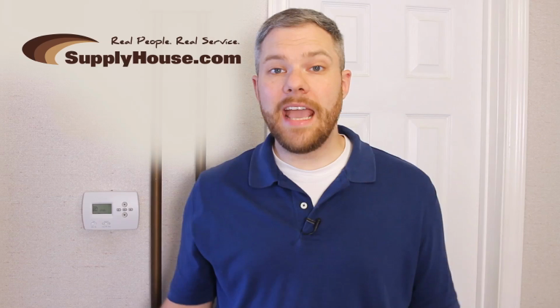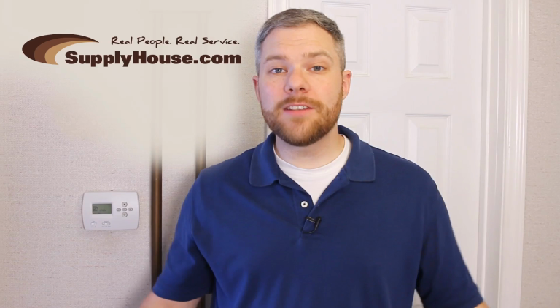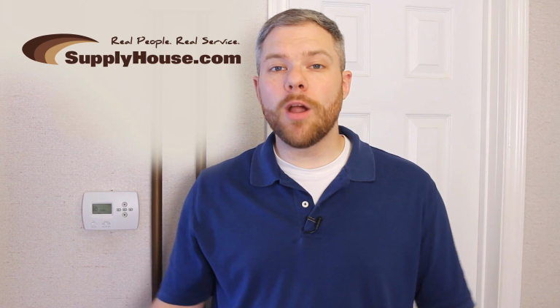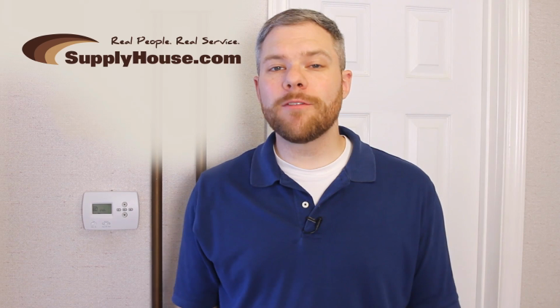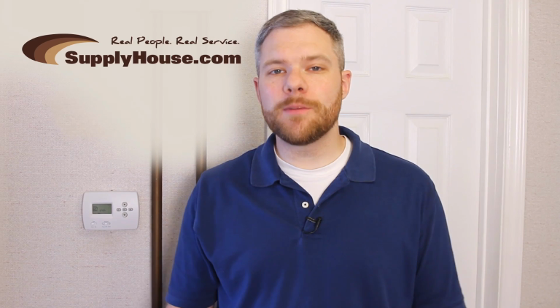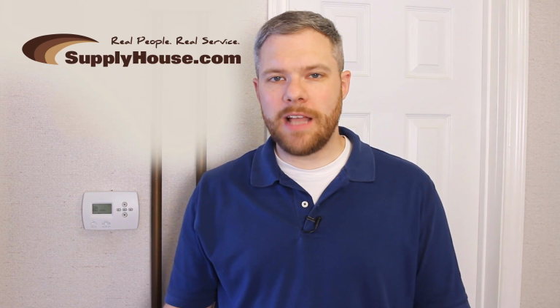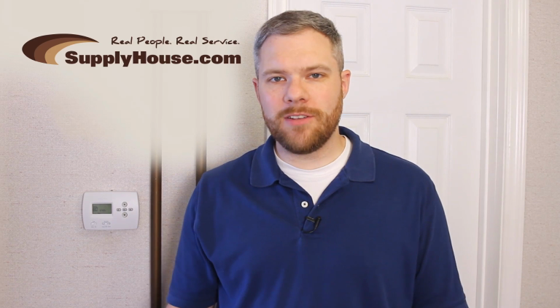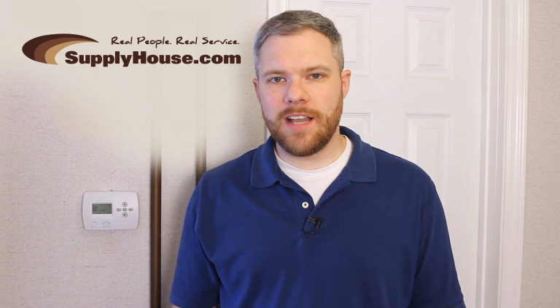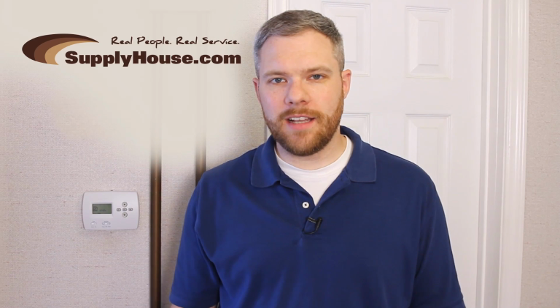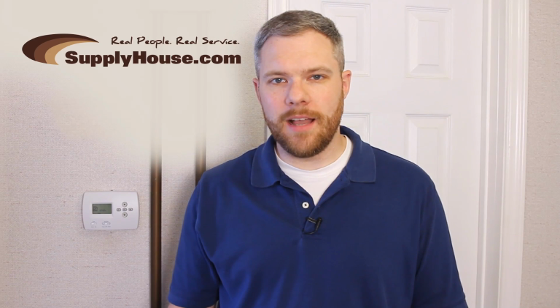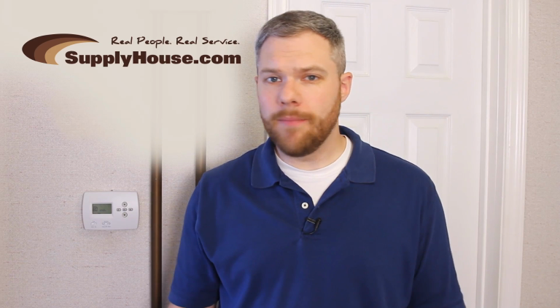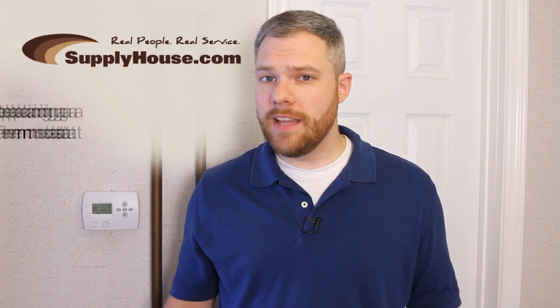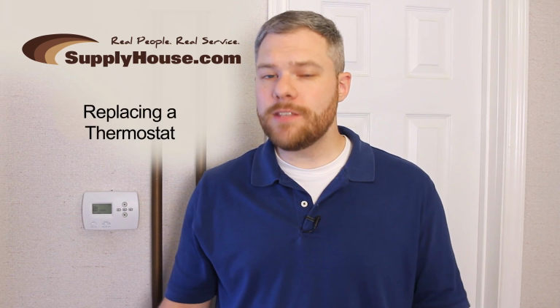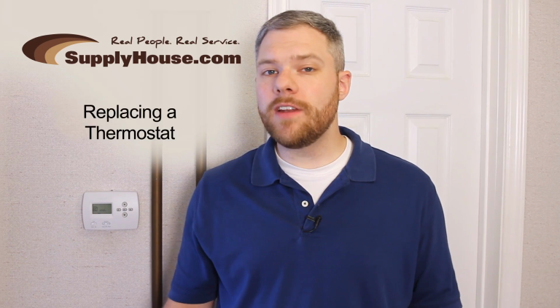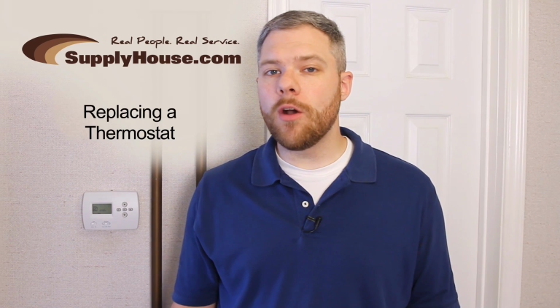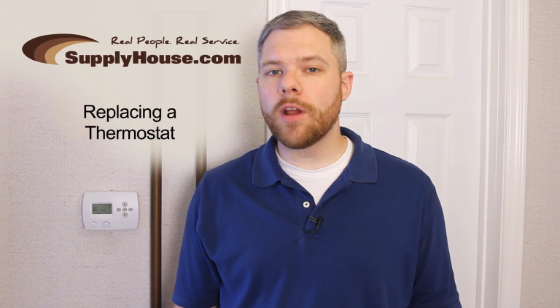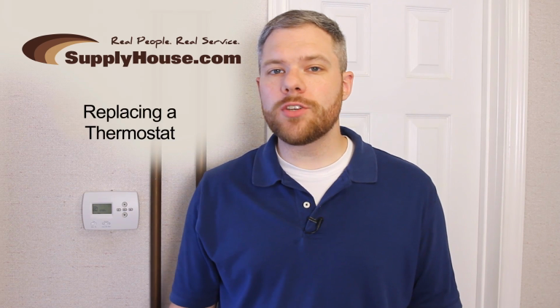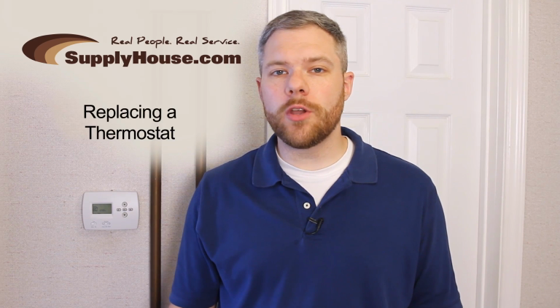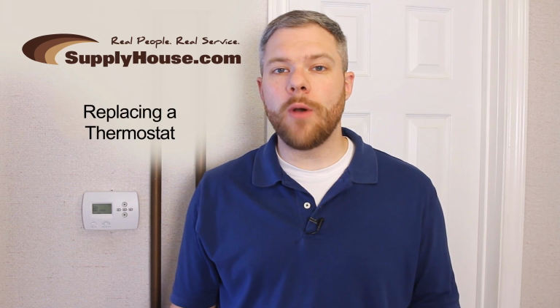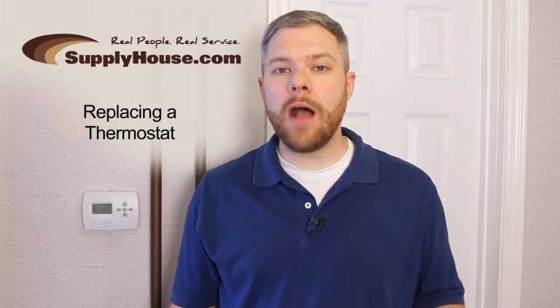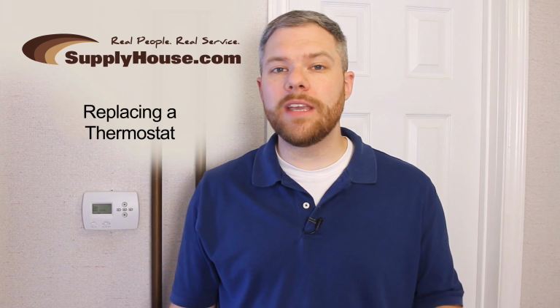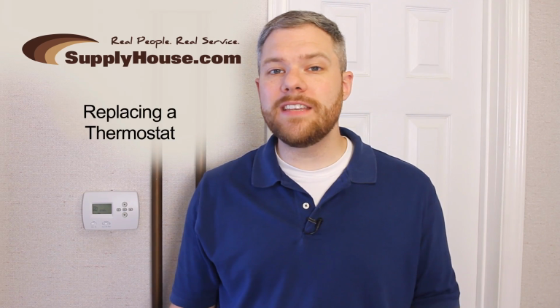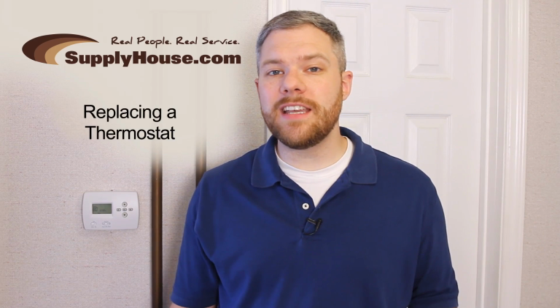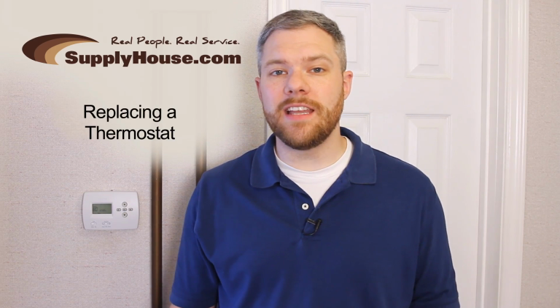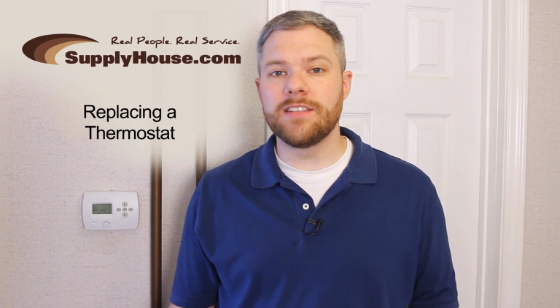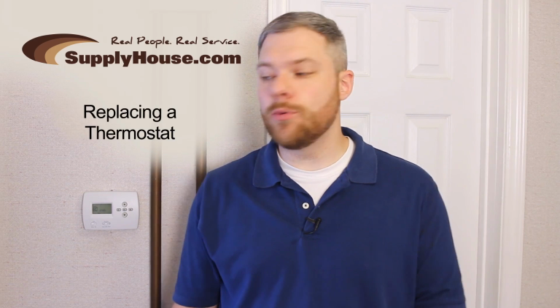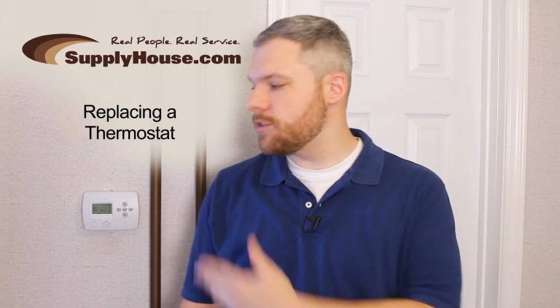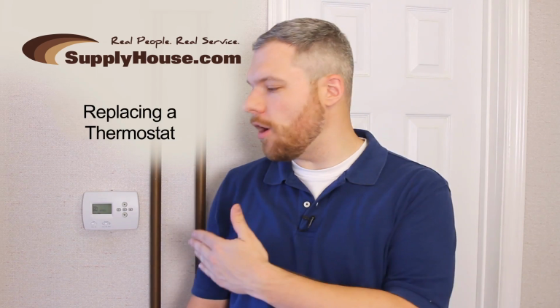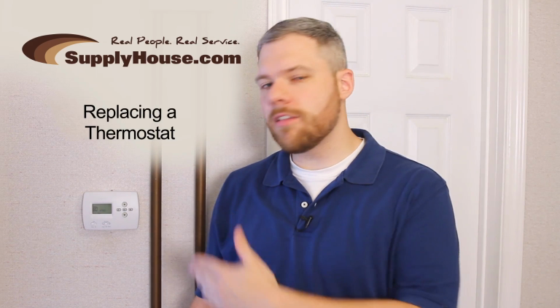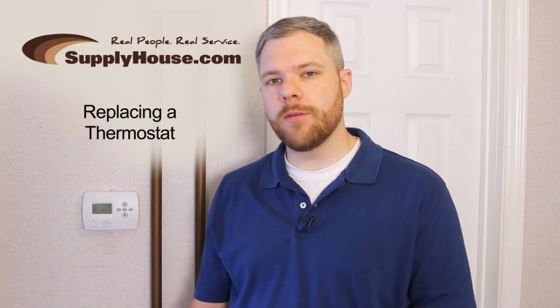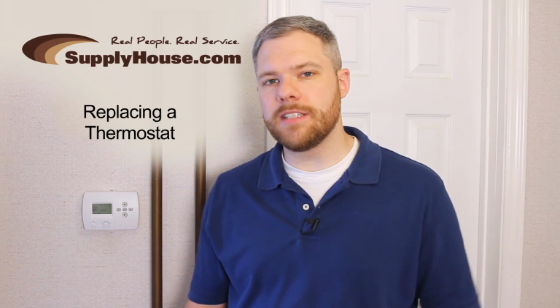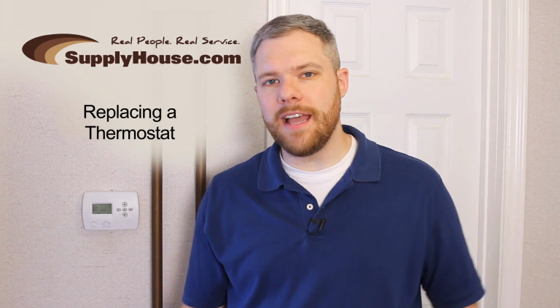Hey, it's Mark from SupplyHouse.com, and in this video we're going to show you how easy it is to install a thermostat.